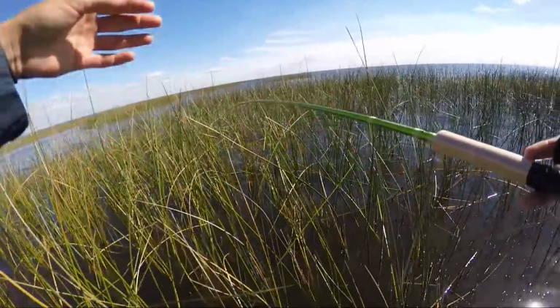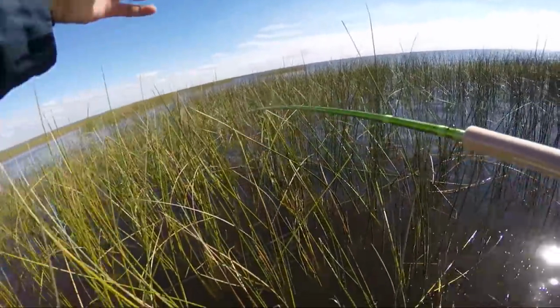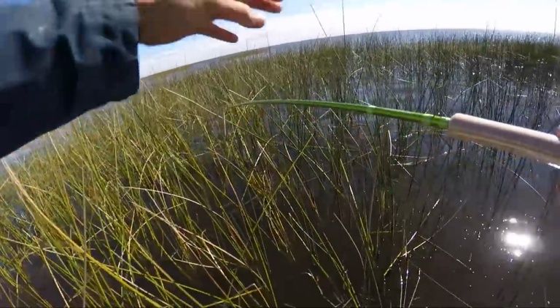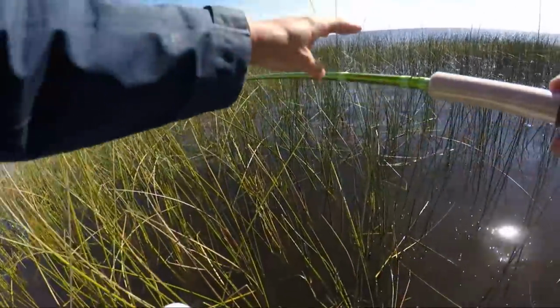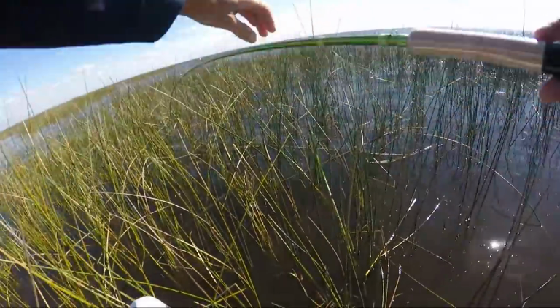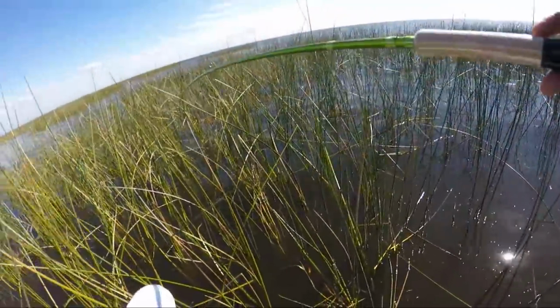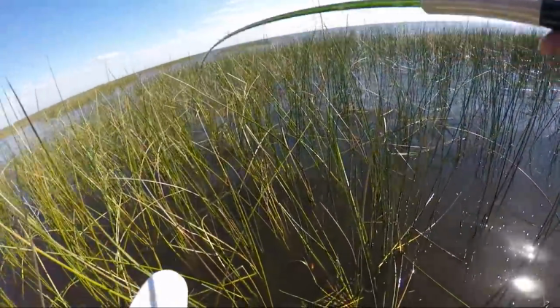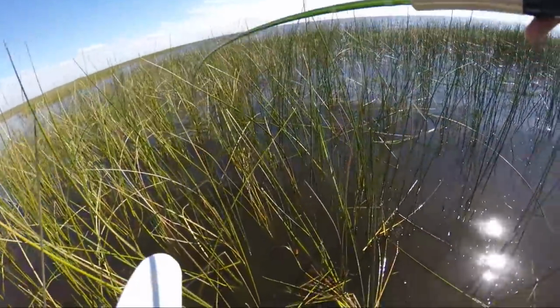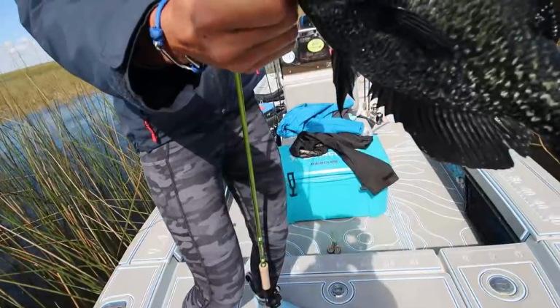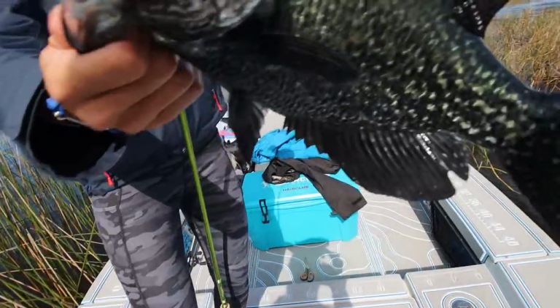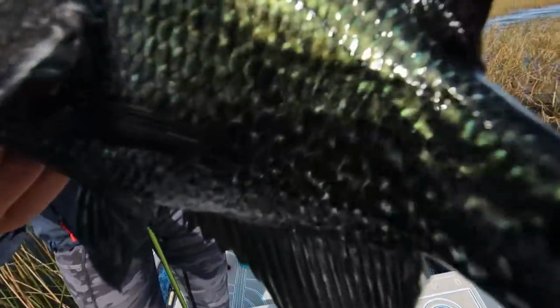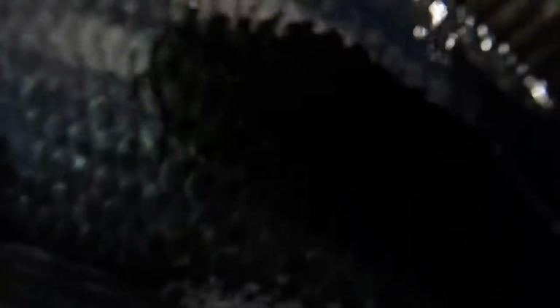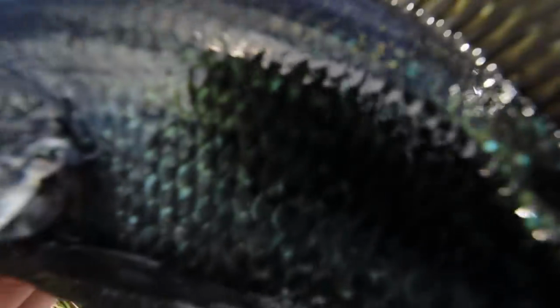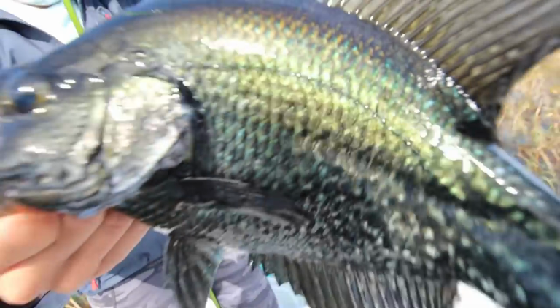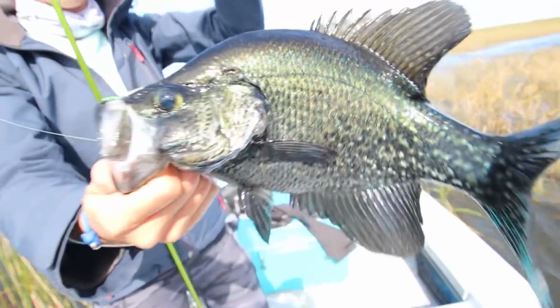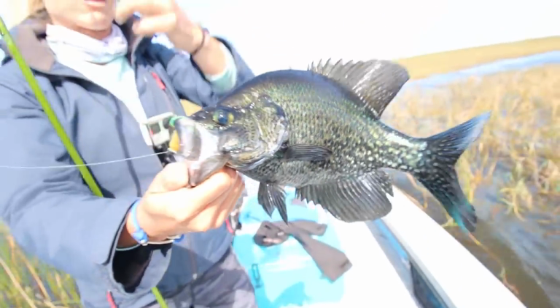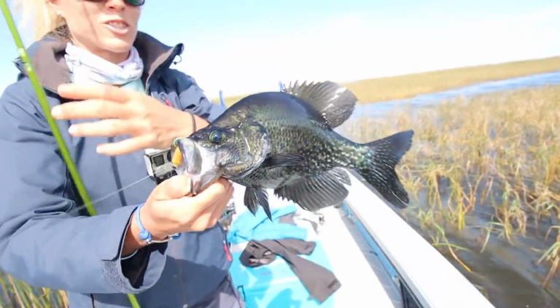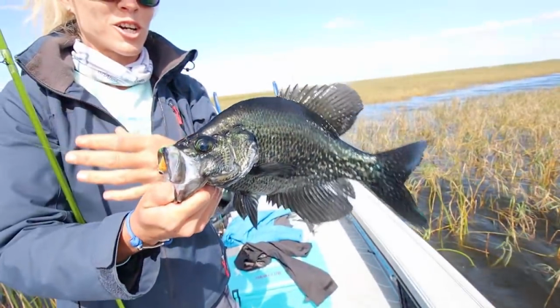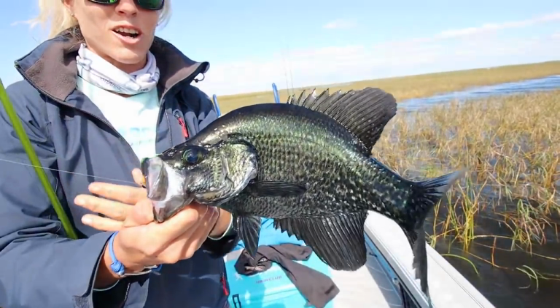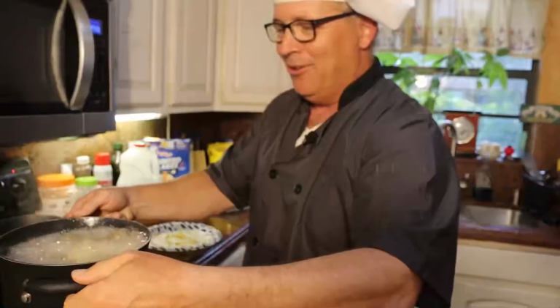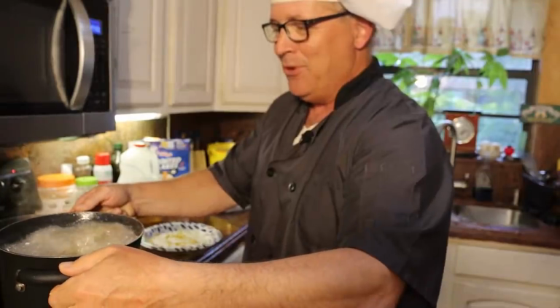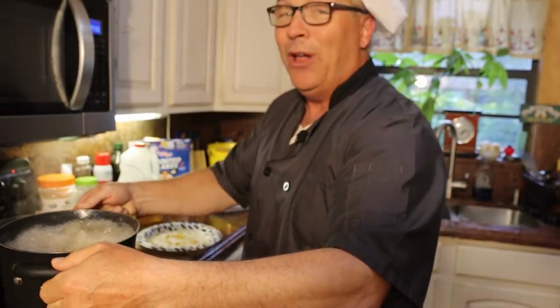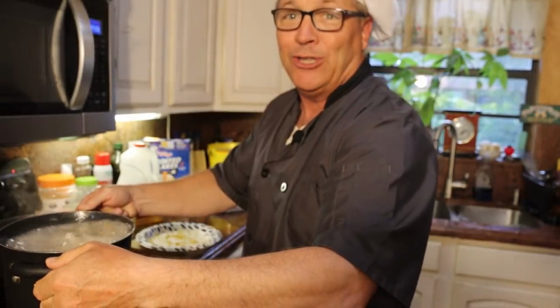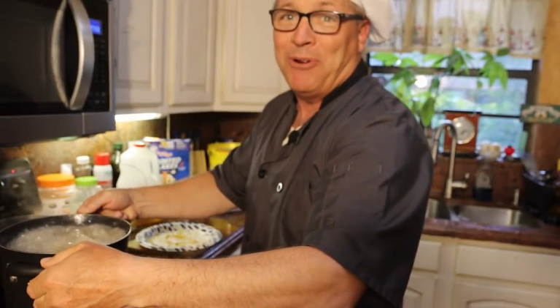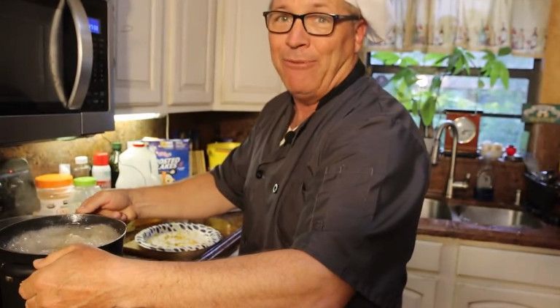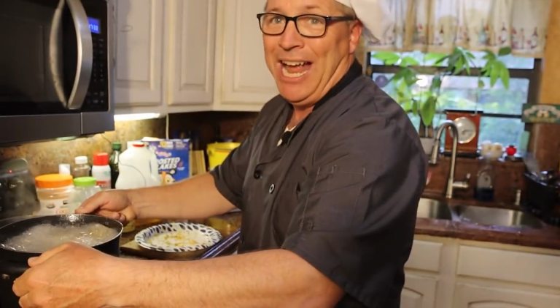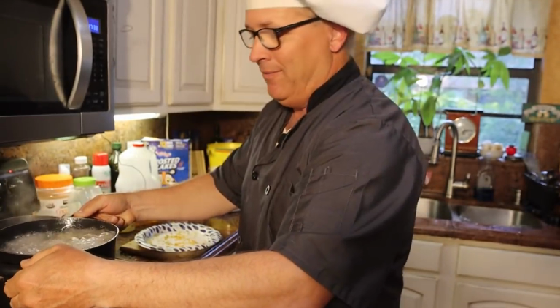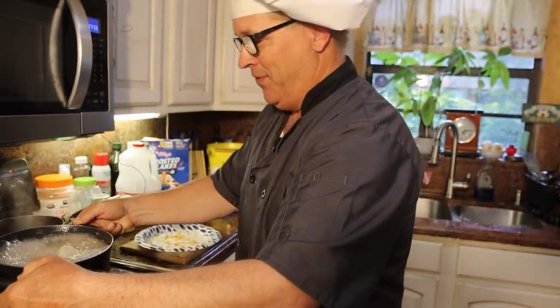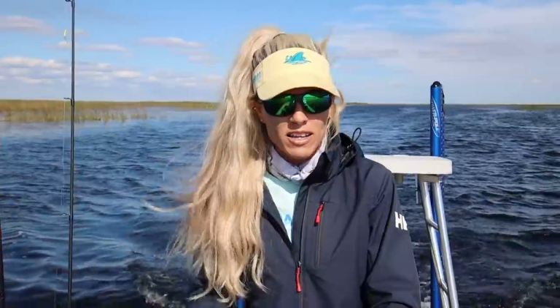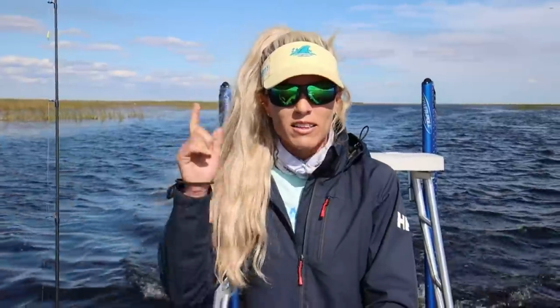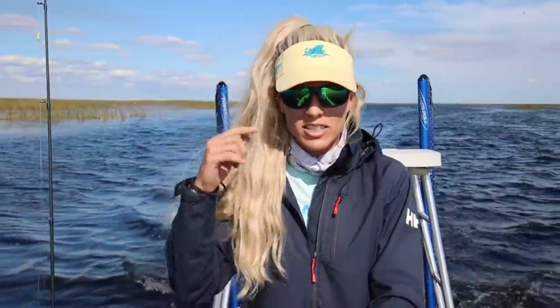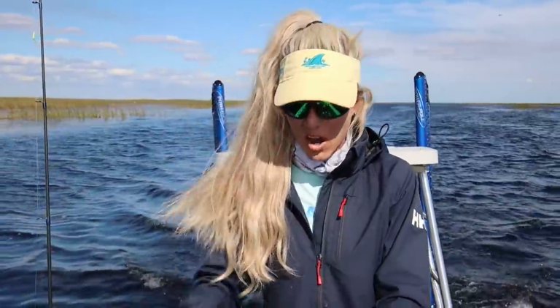Solid bite, solid bite. We found a honey hole, that's for sure. The whole house could burn down right now. Let's go.